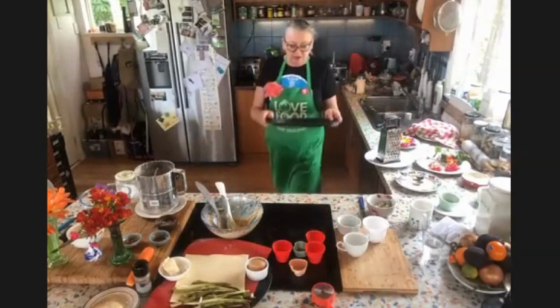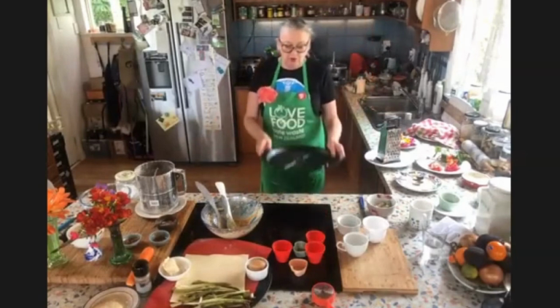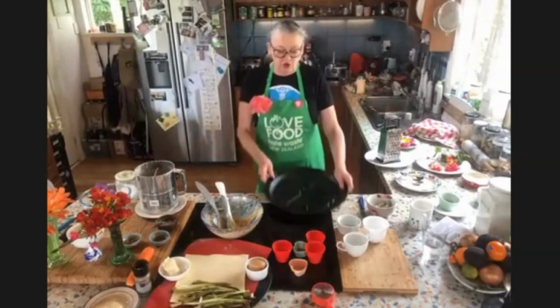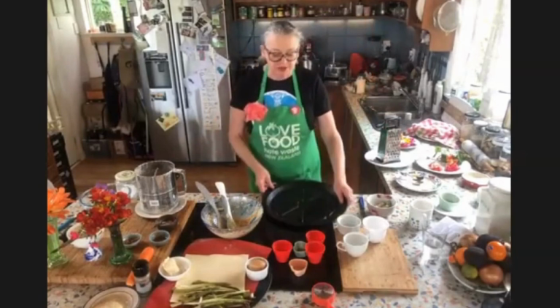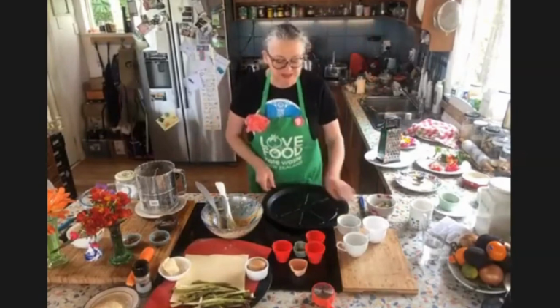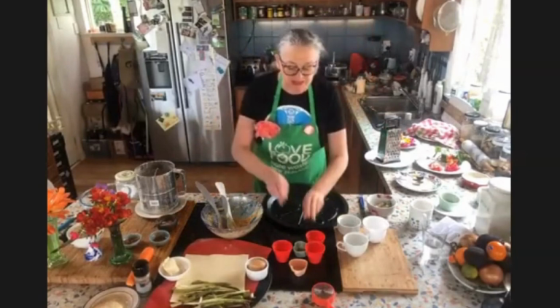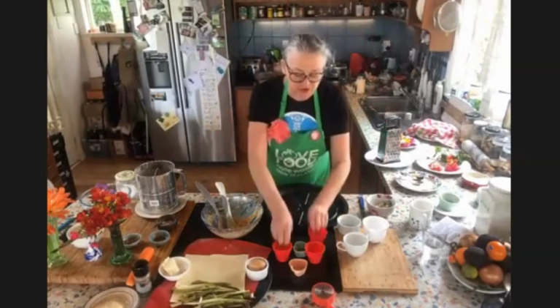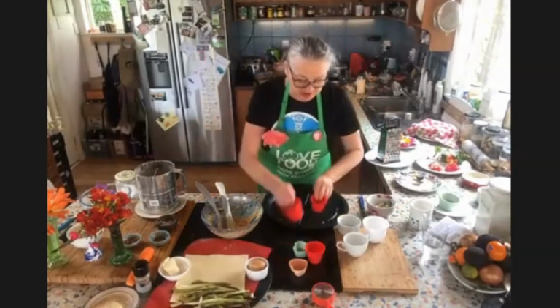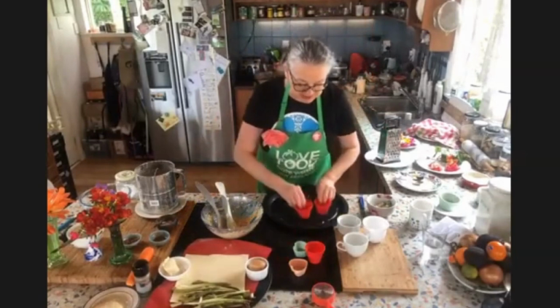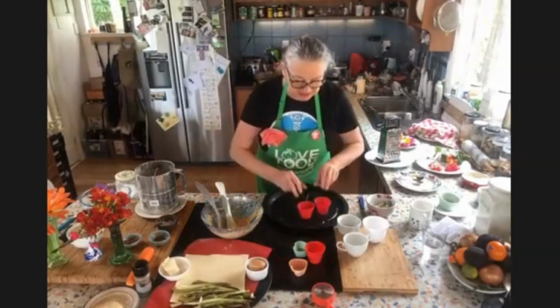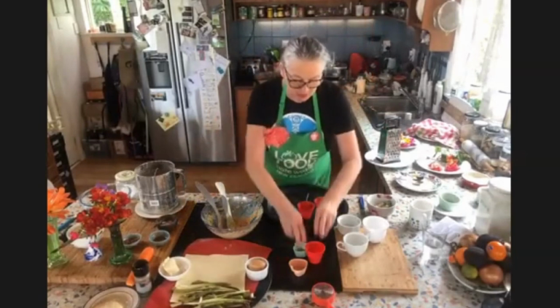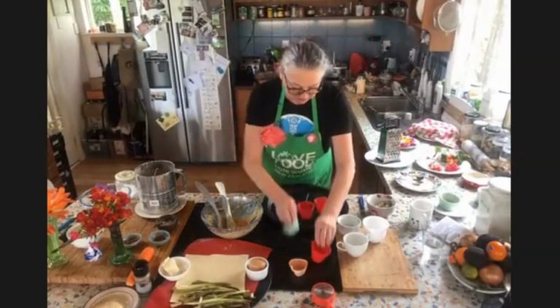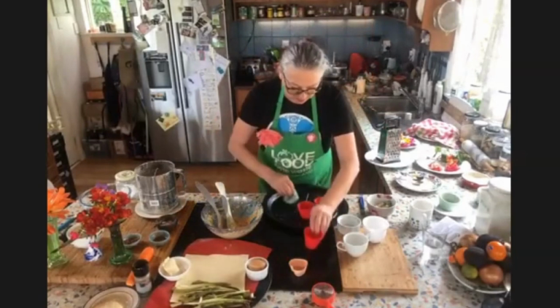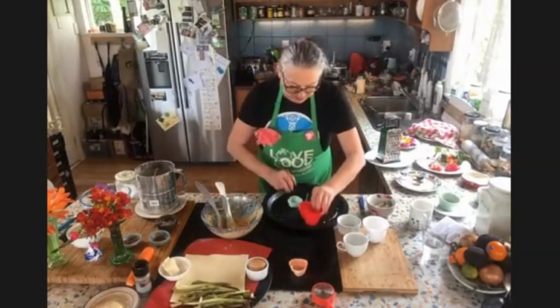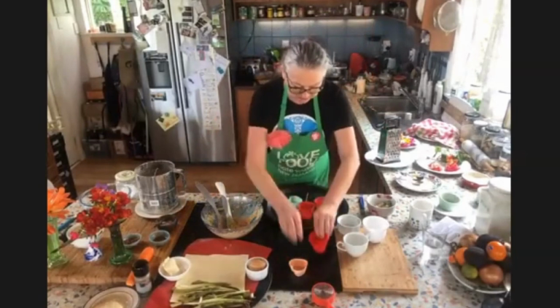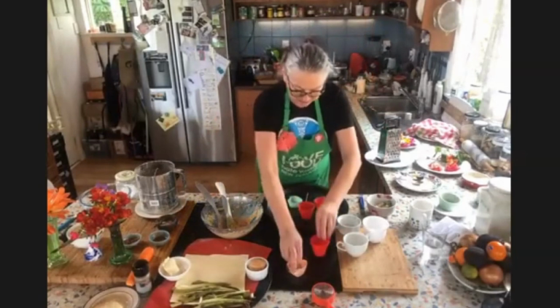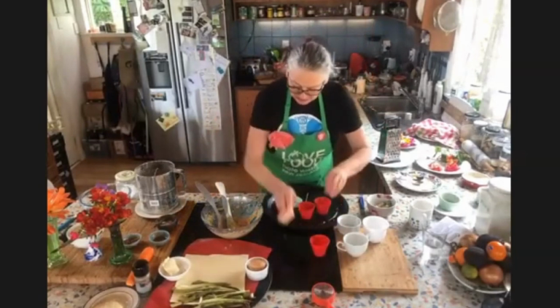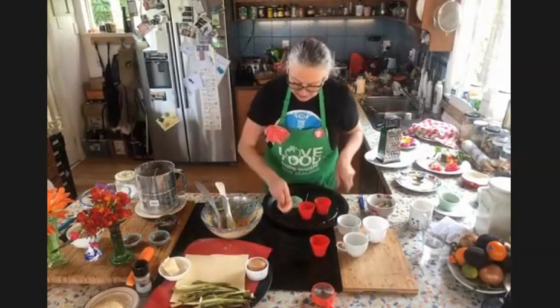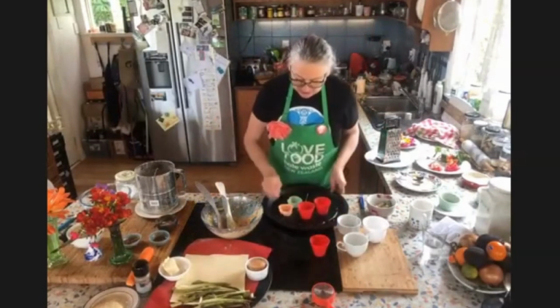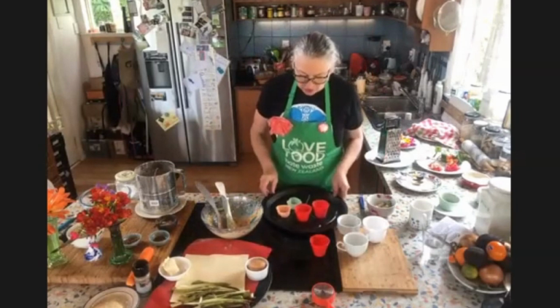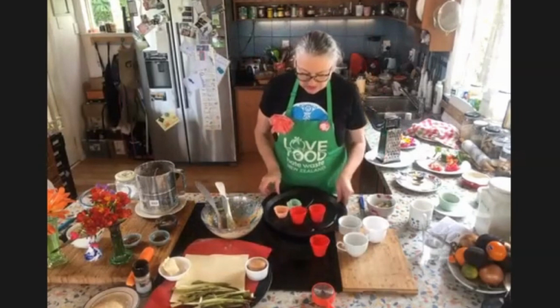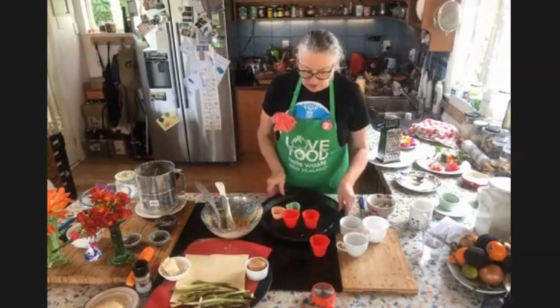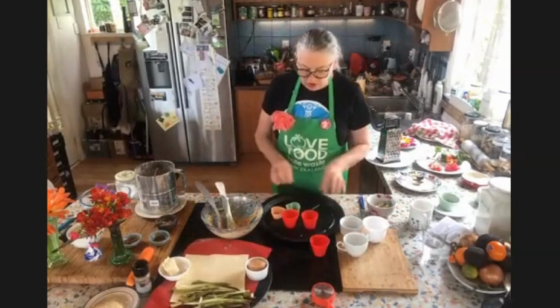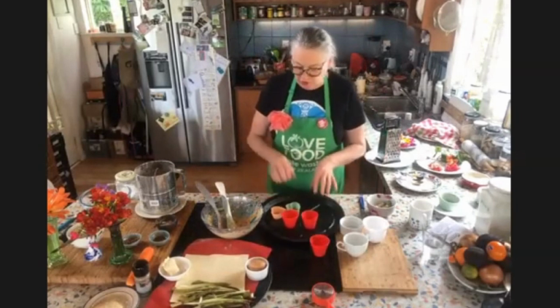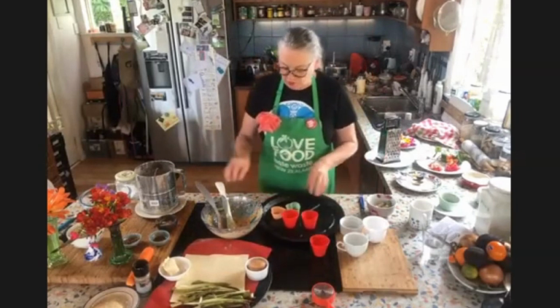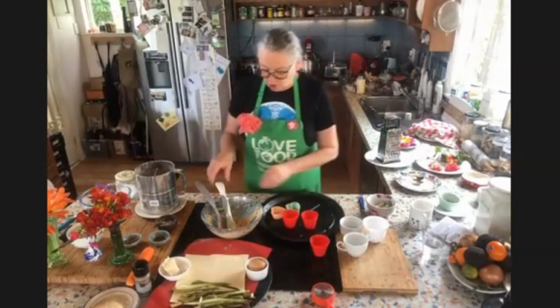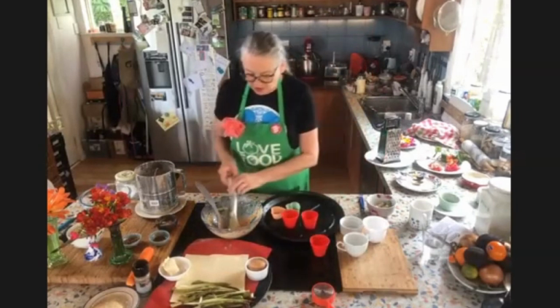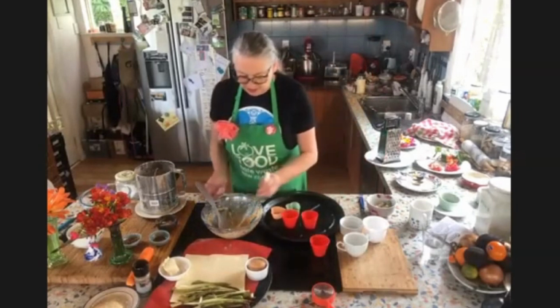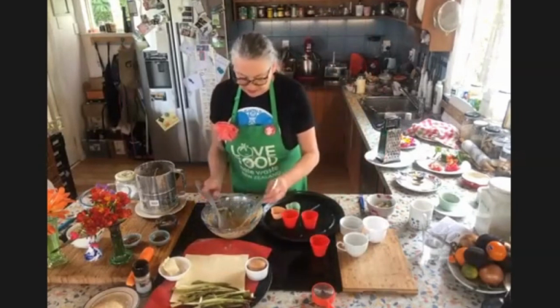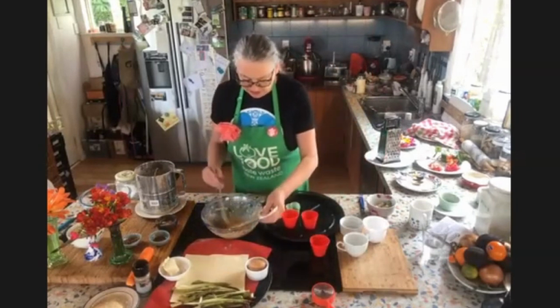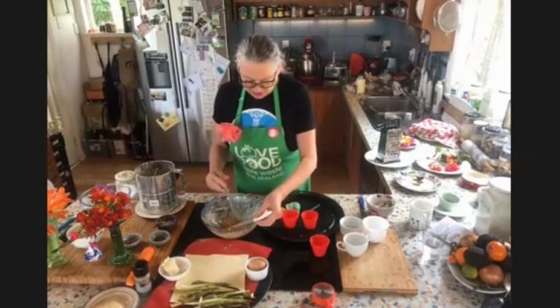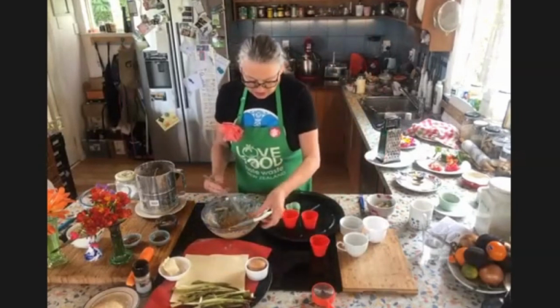When you use the silicone trays they're quite floppy, so it's really good to put them on a baking sheet — onto the pizza tray.